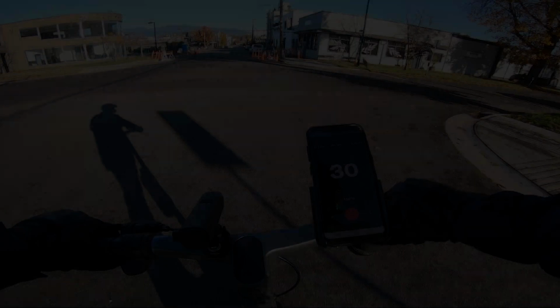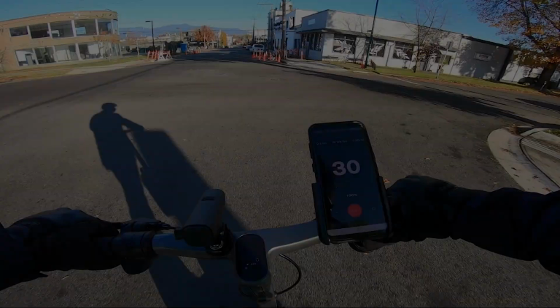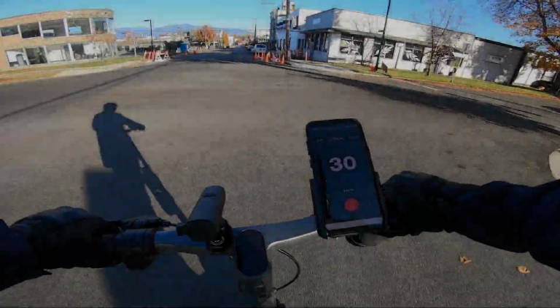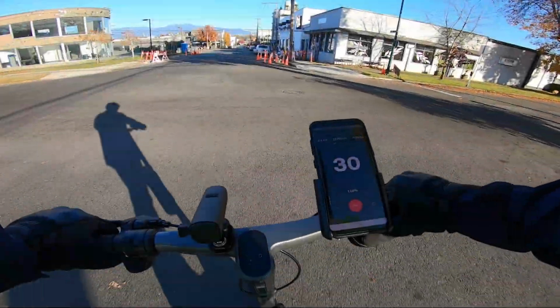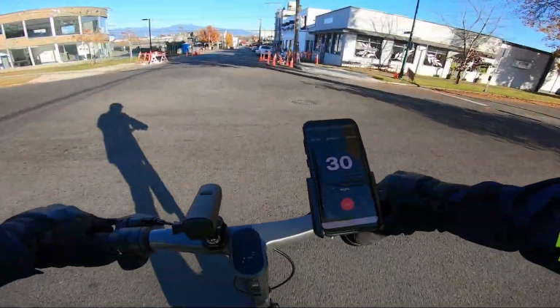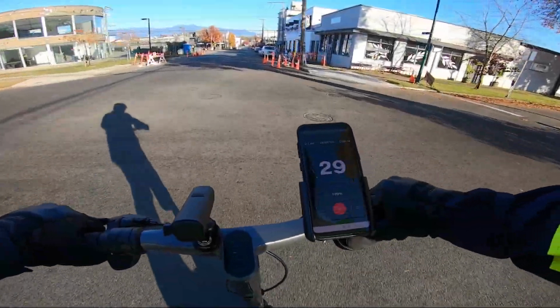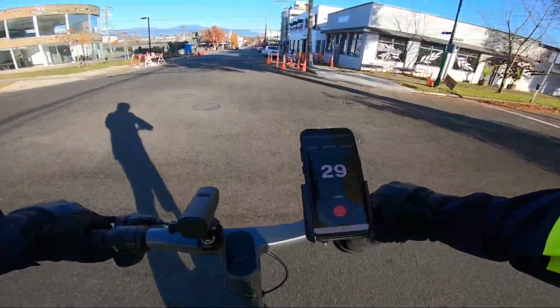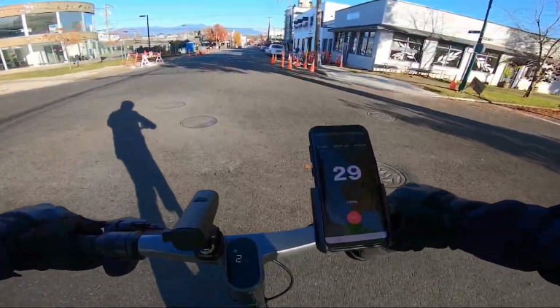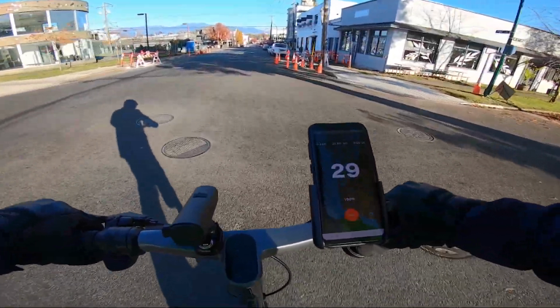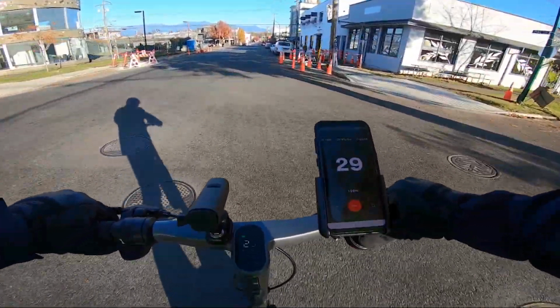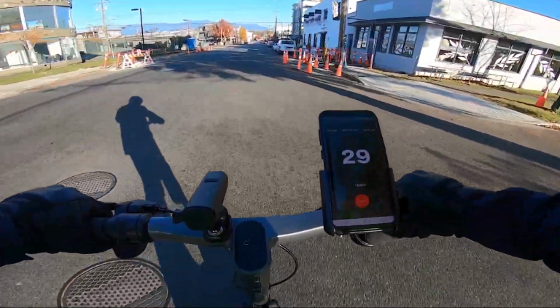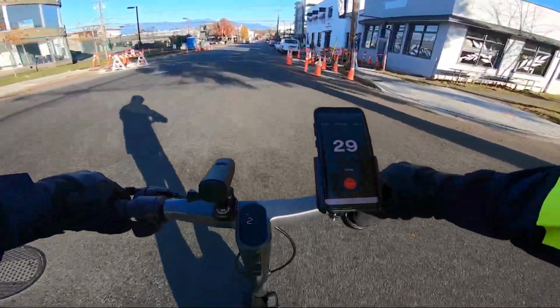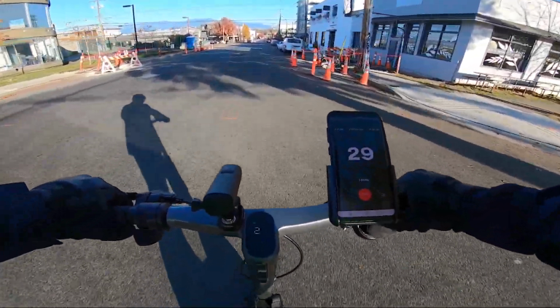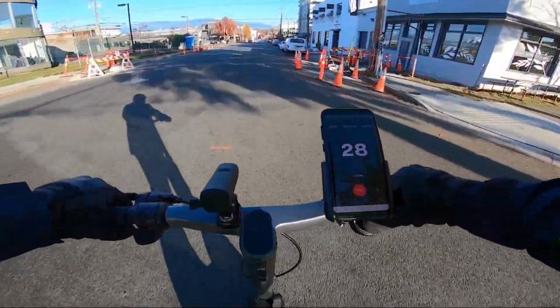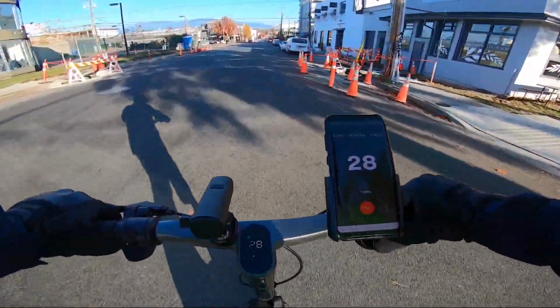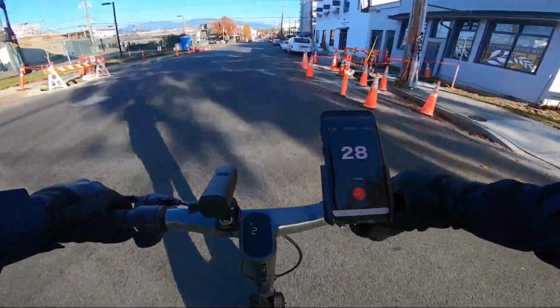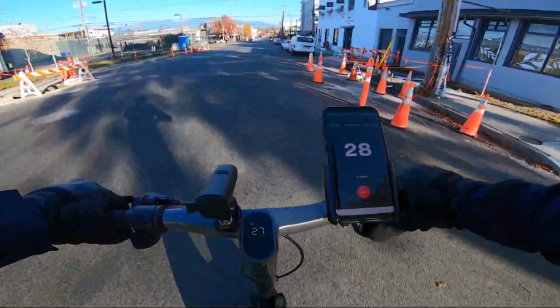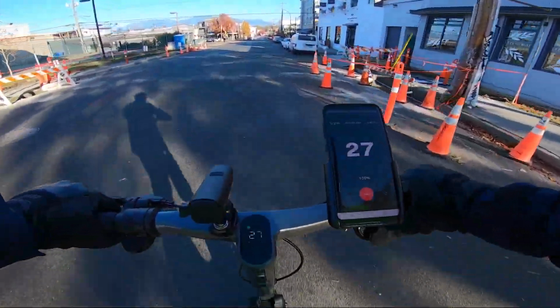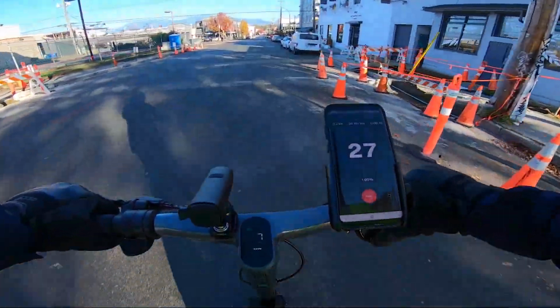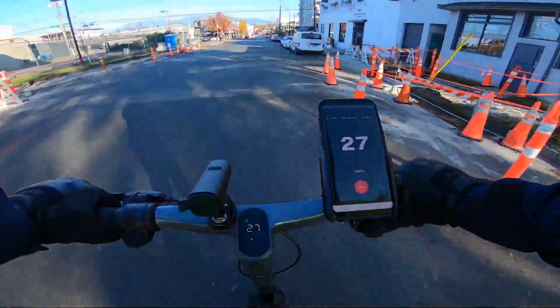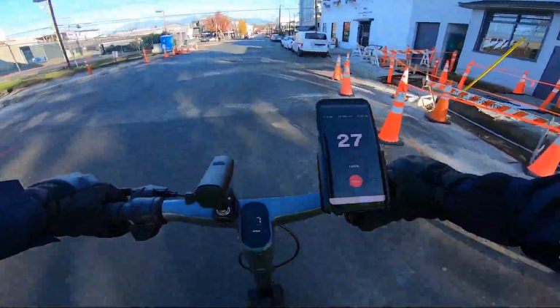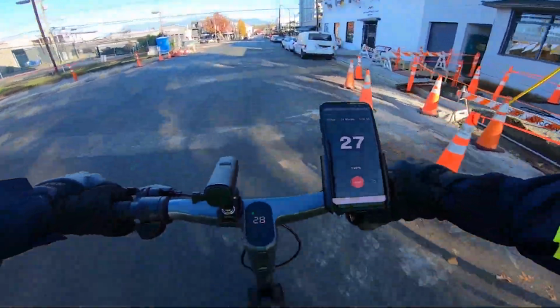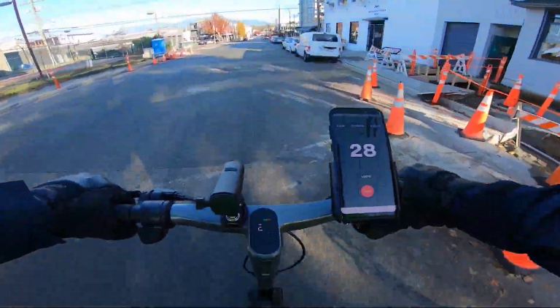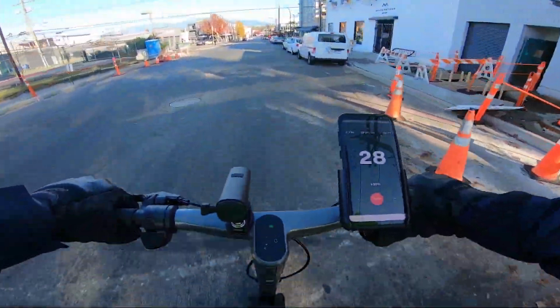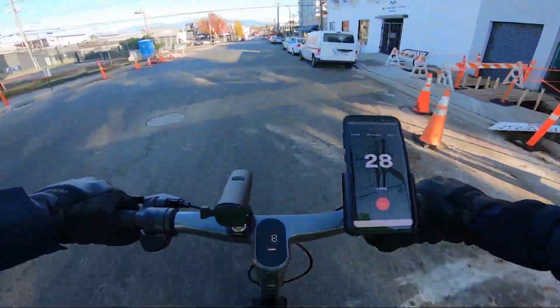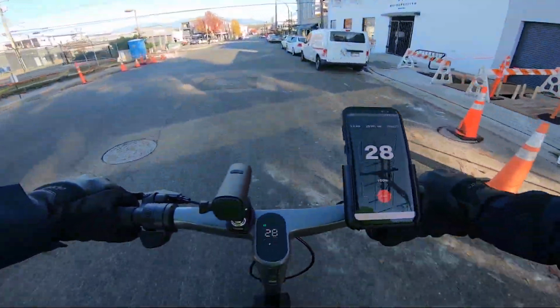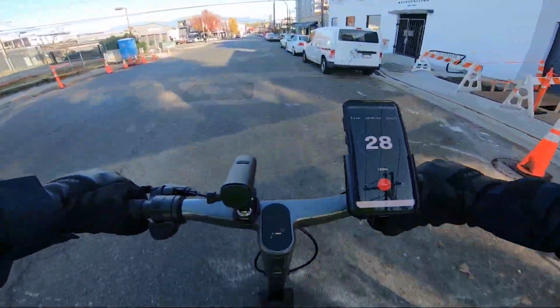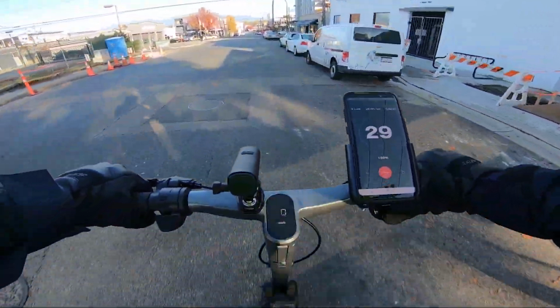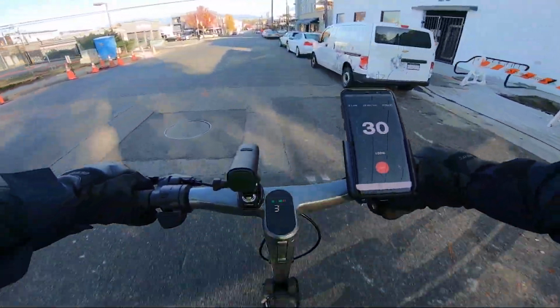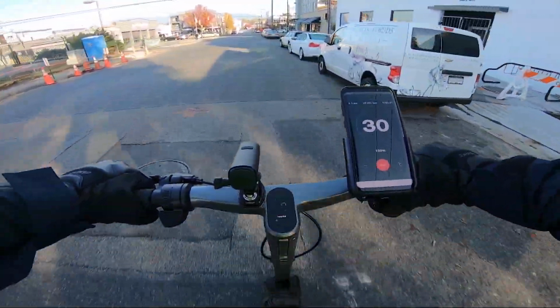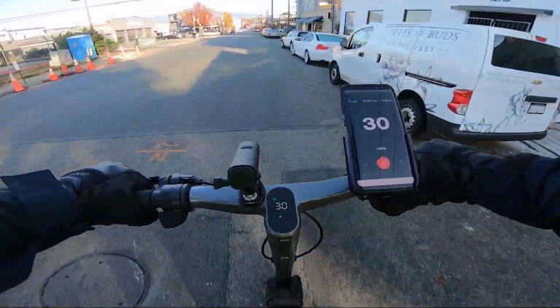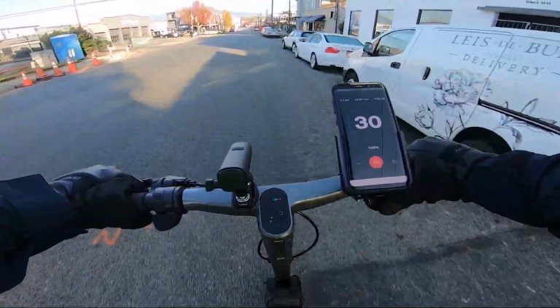All right, it's the beginning of the long-range test. I just did 200 meters, and we're going to see how far this baby can go.